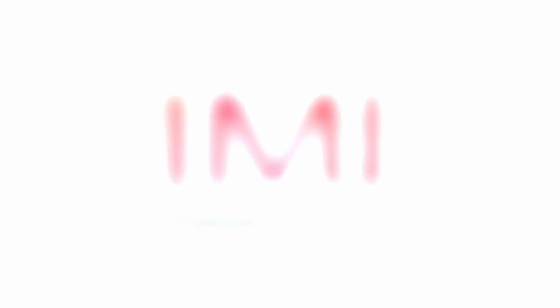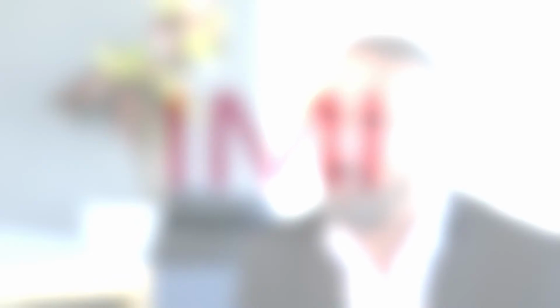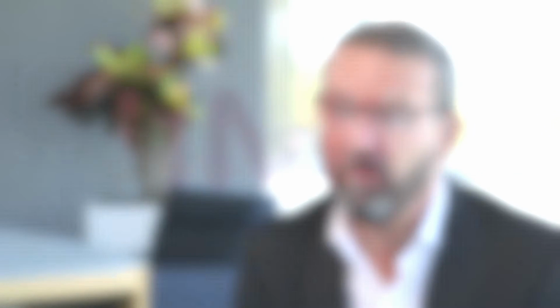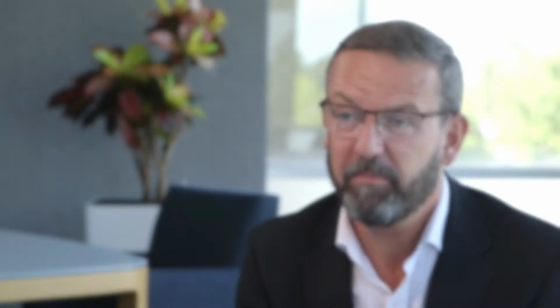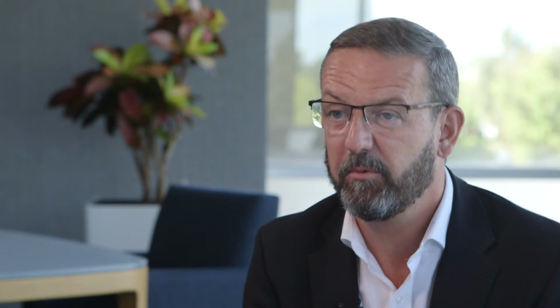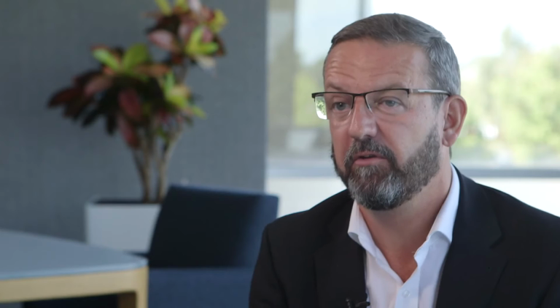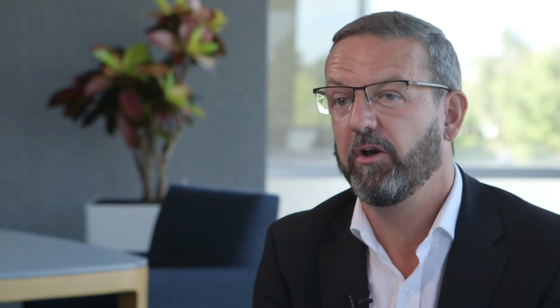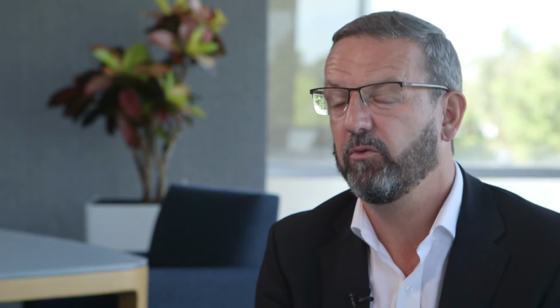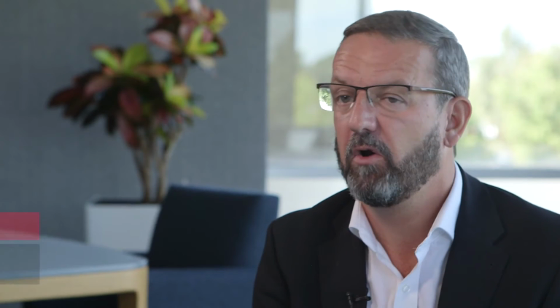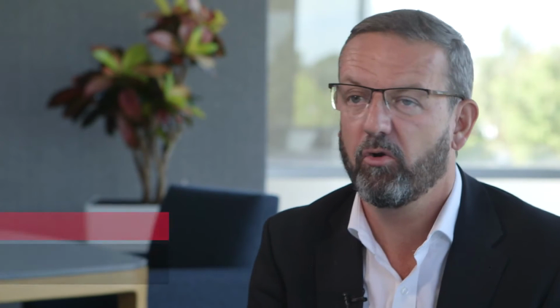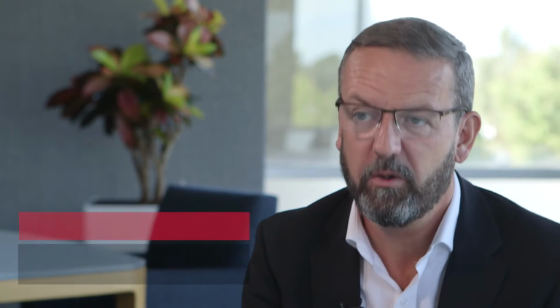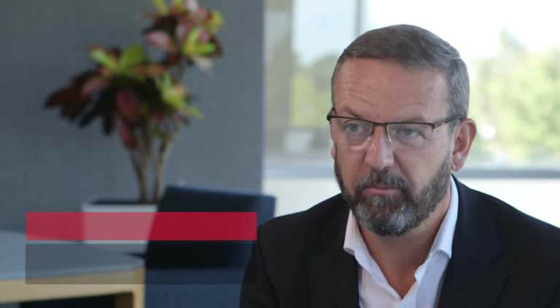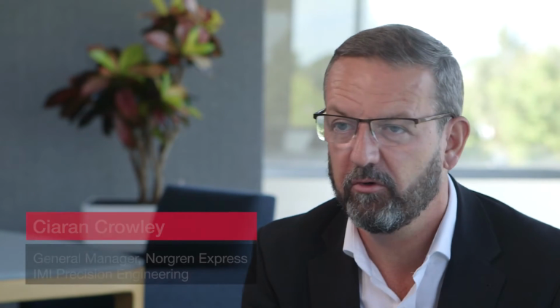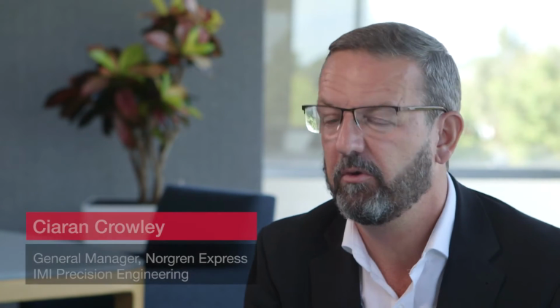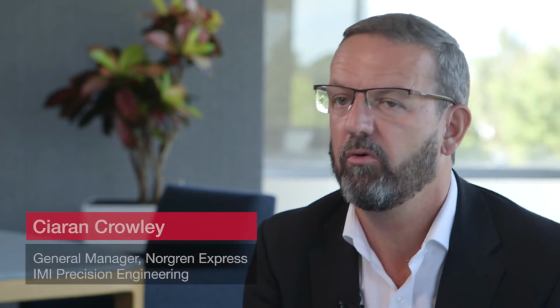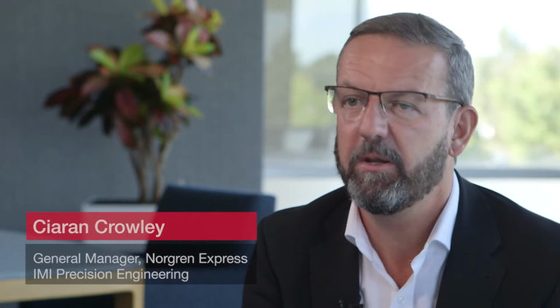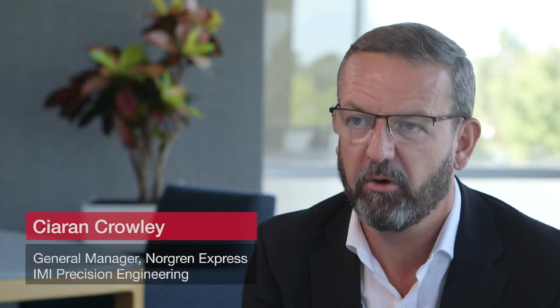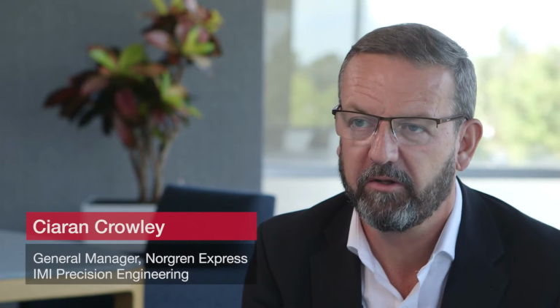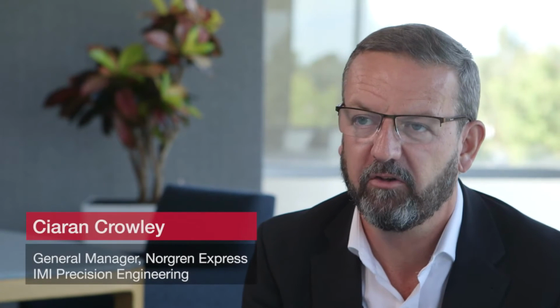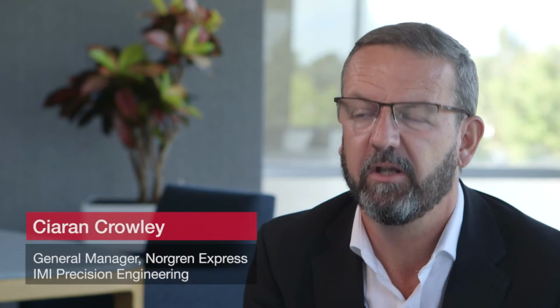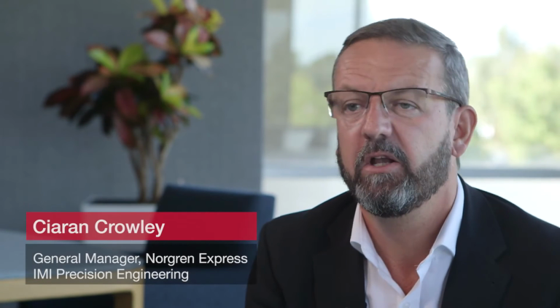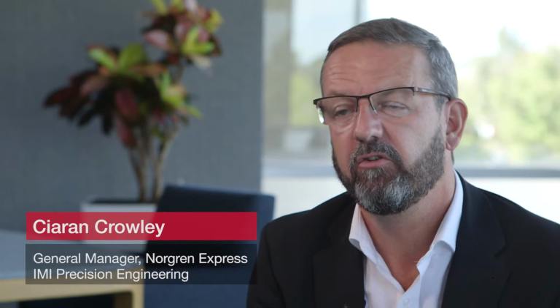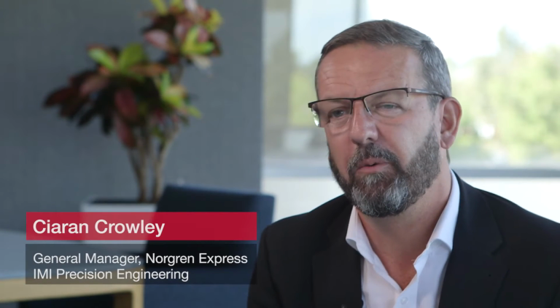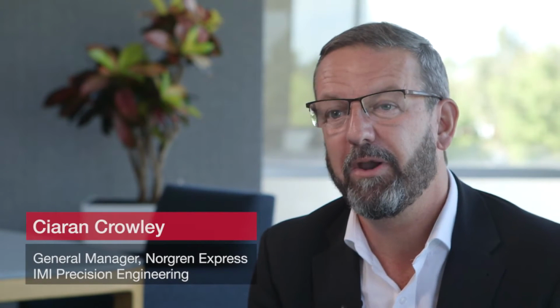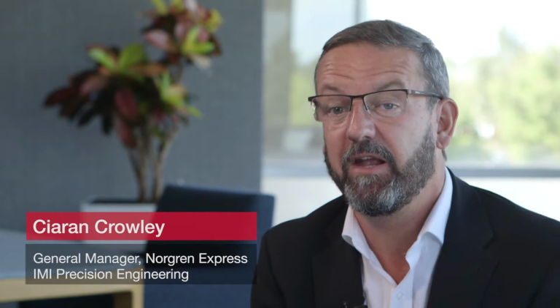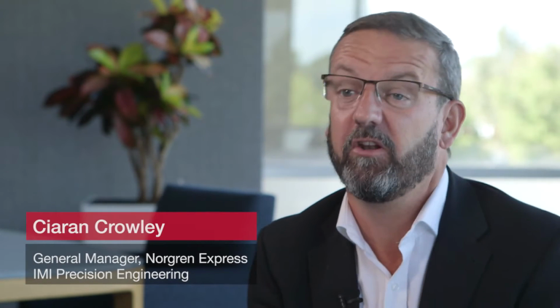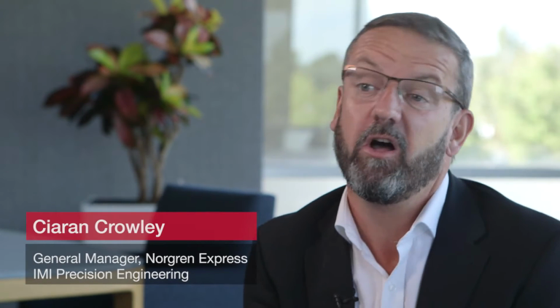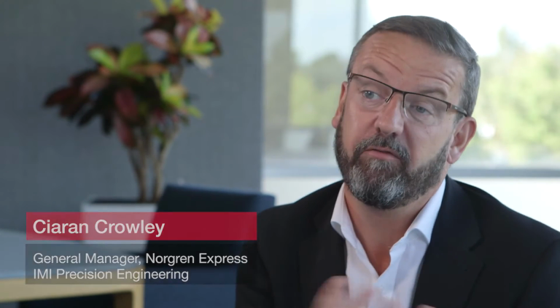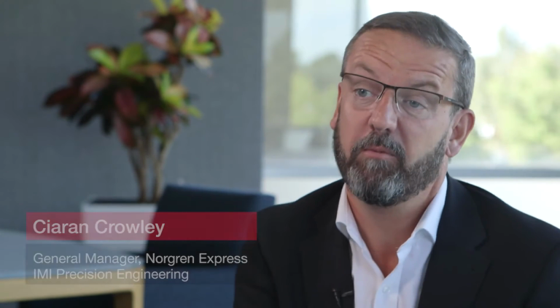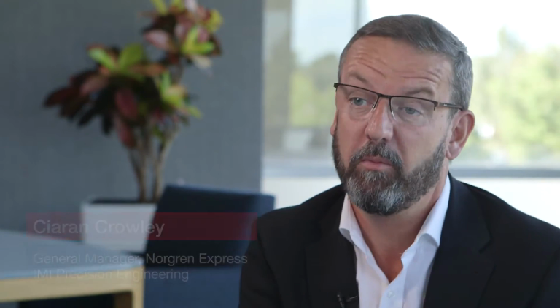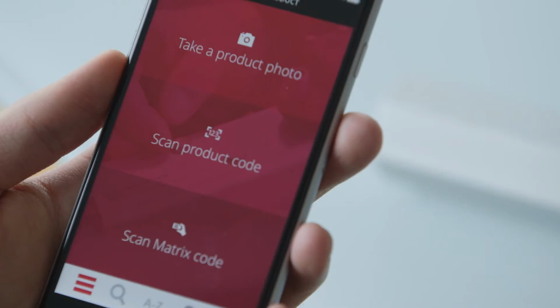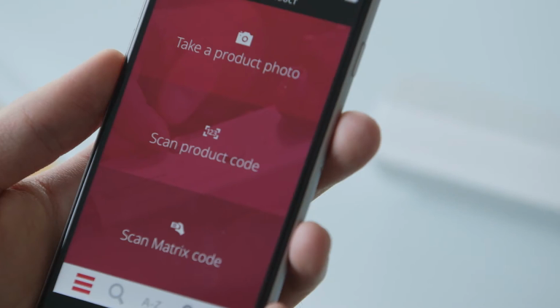We've got great people on the phones, we've got a great web store, we've got great product data, so we're bringing that to life on a mobile app.